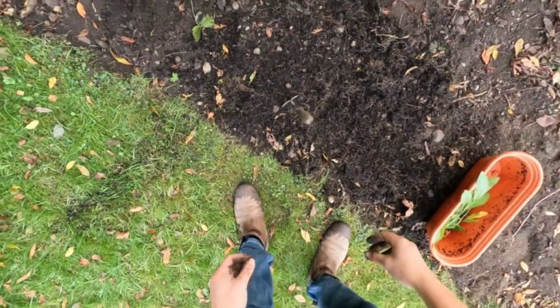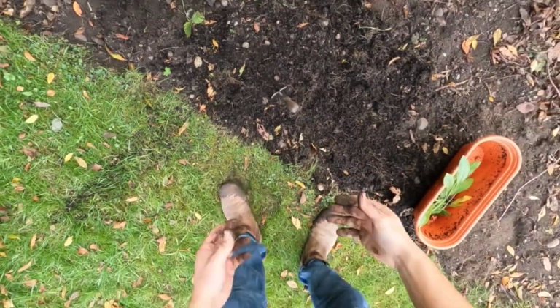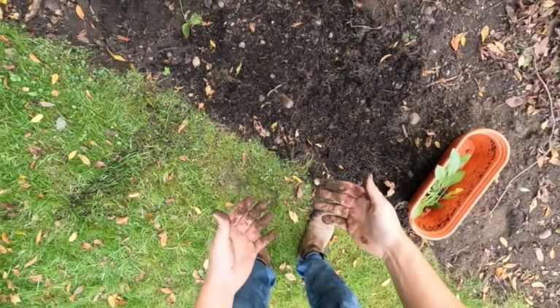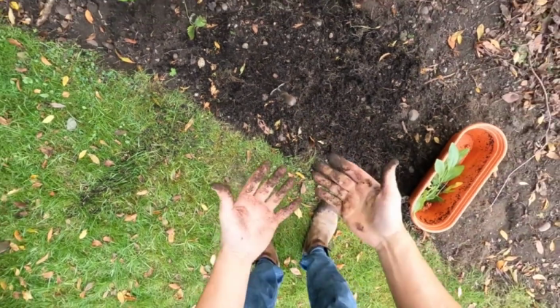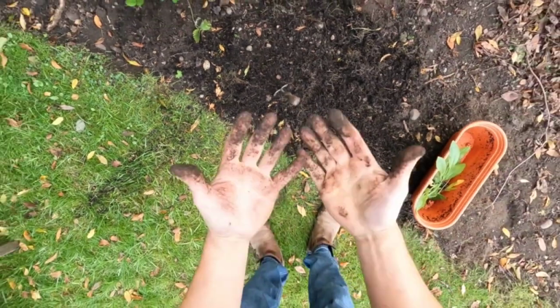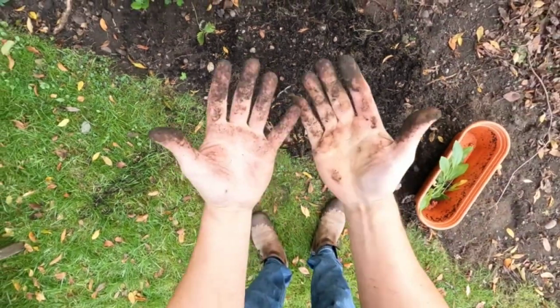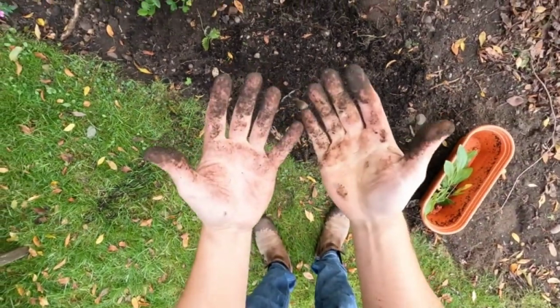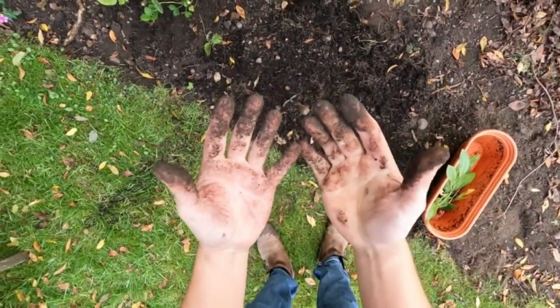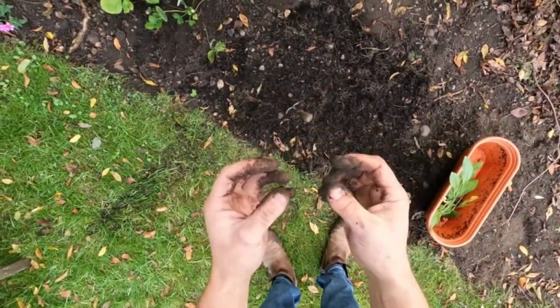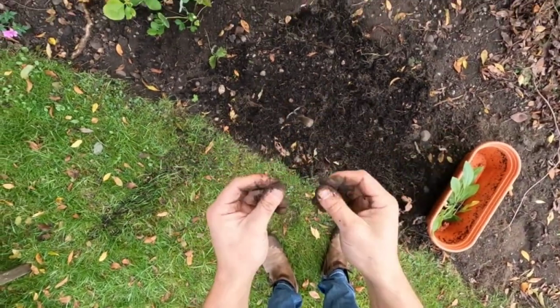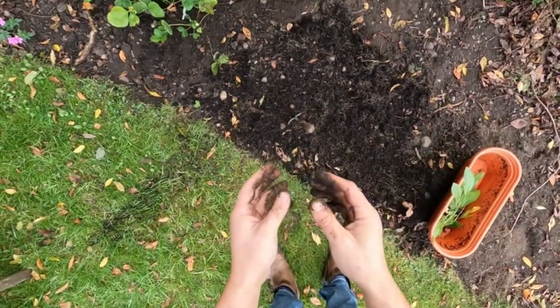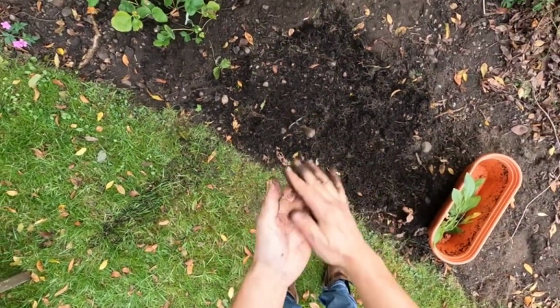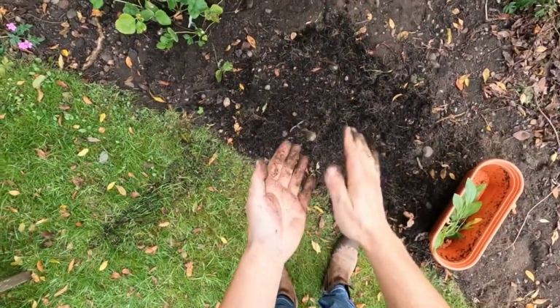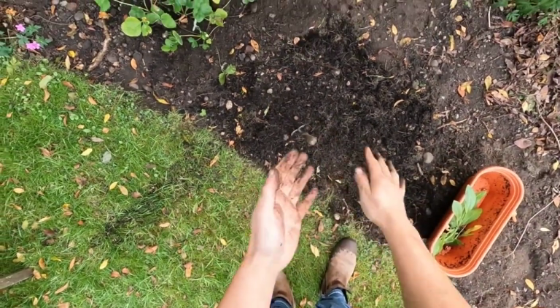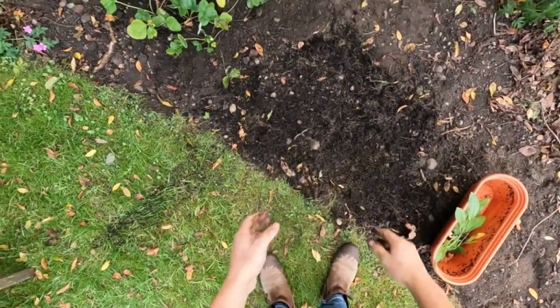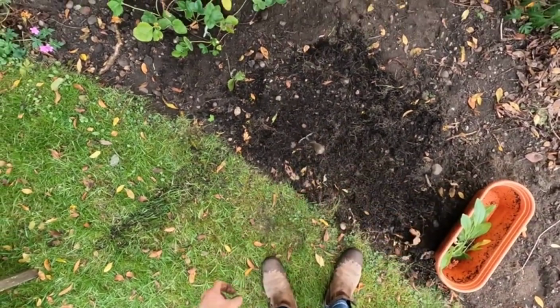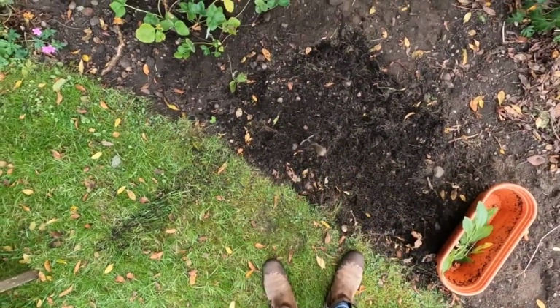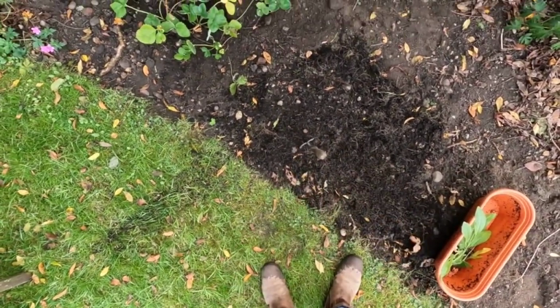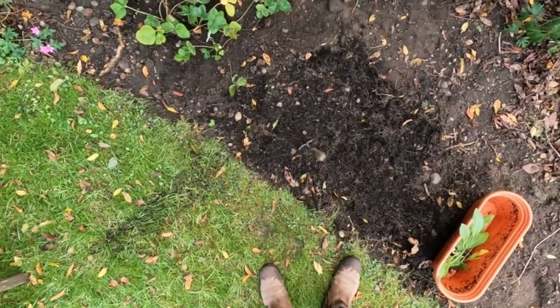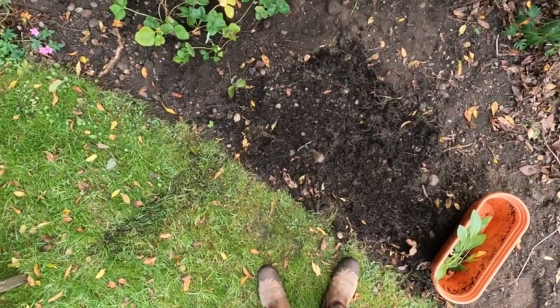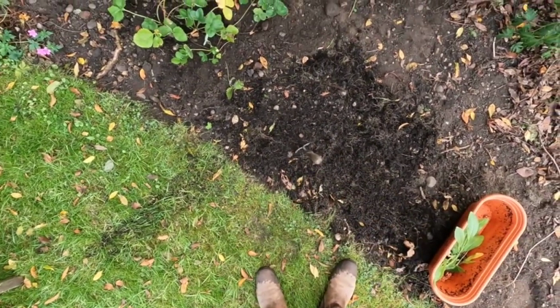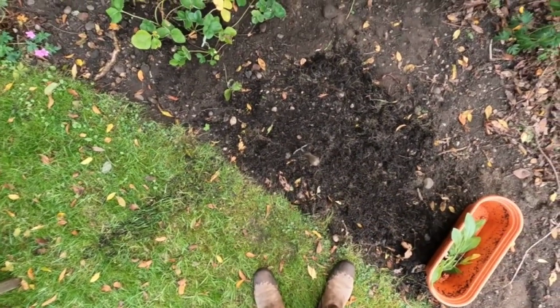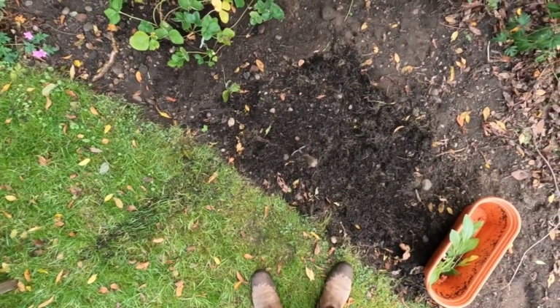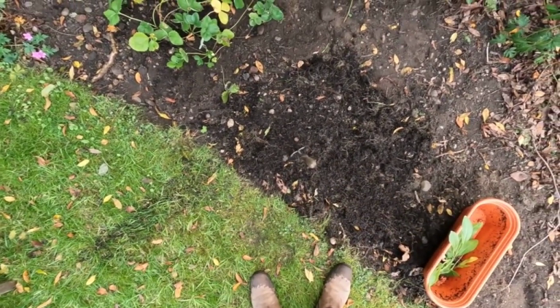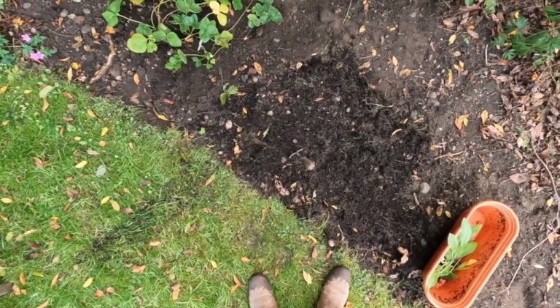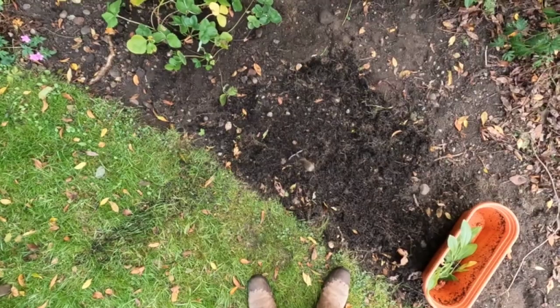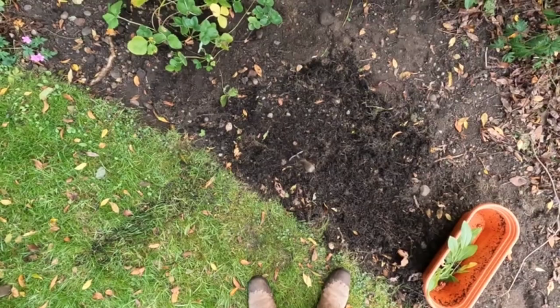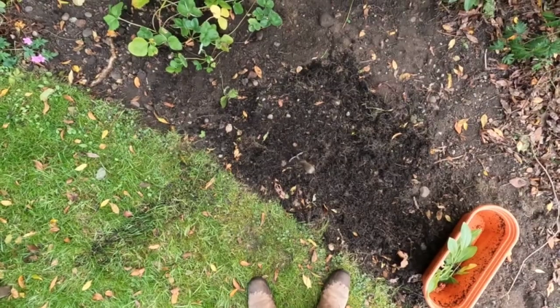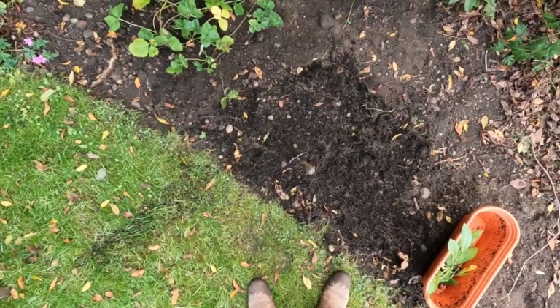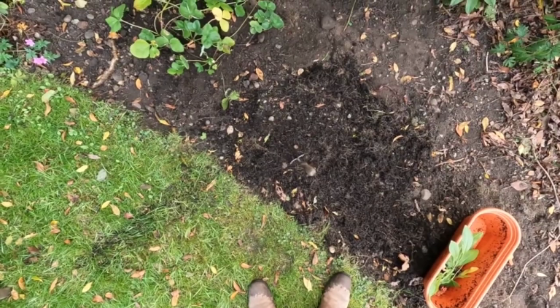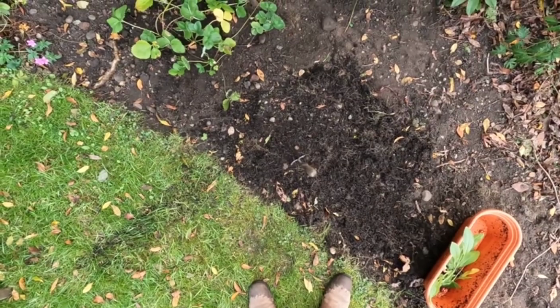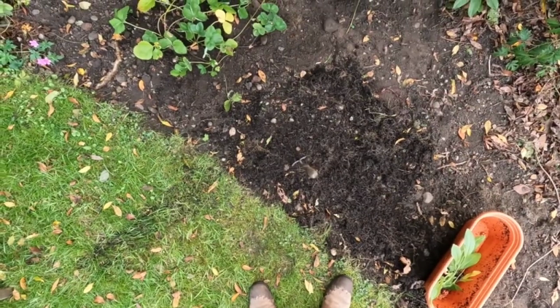Okay, I'll wash my hands and do a bit more gardening.